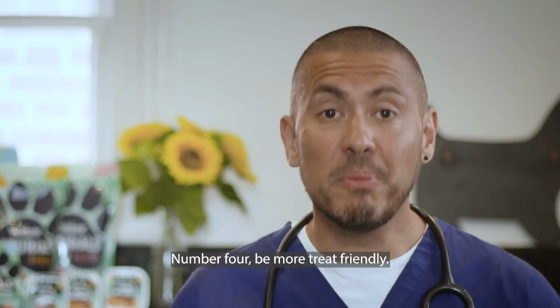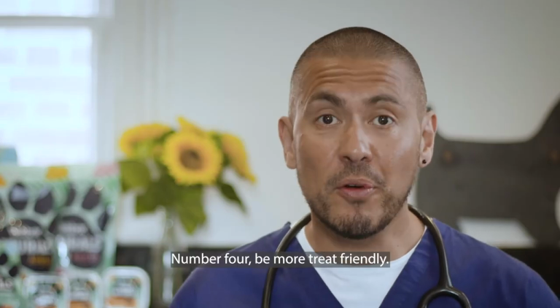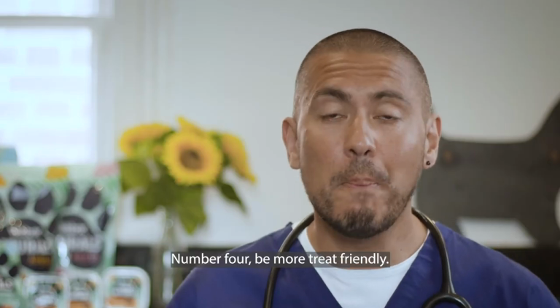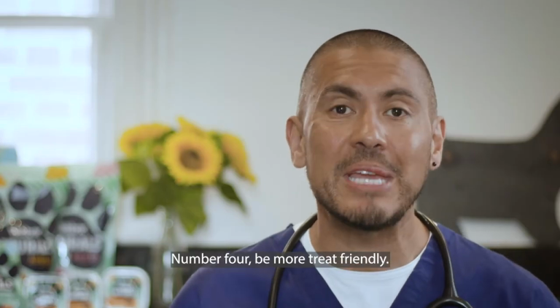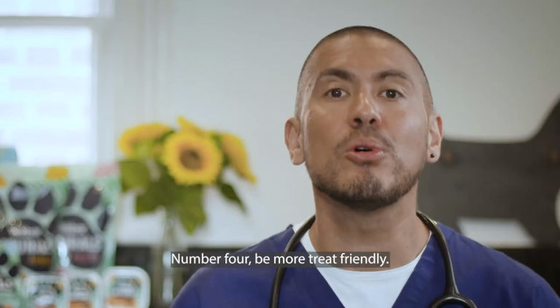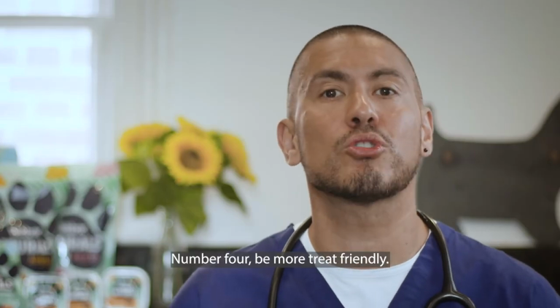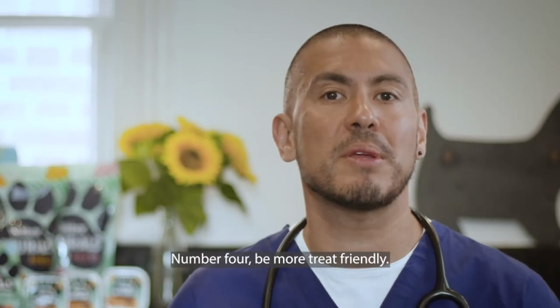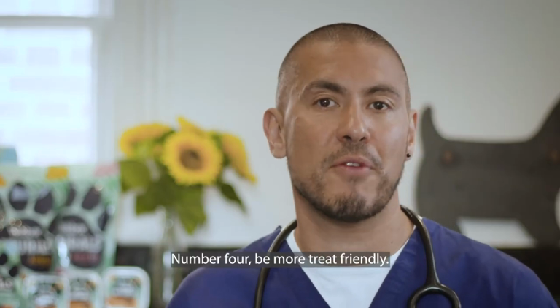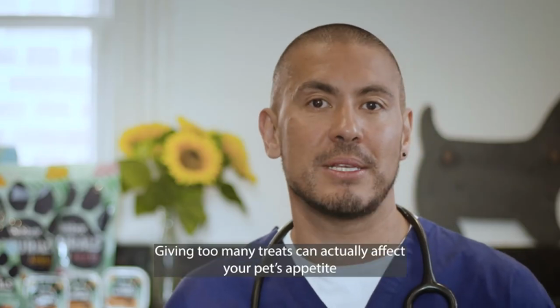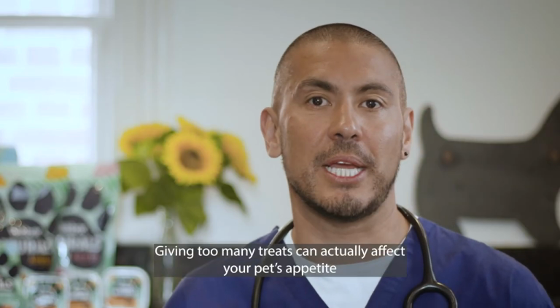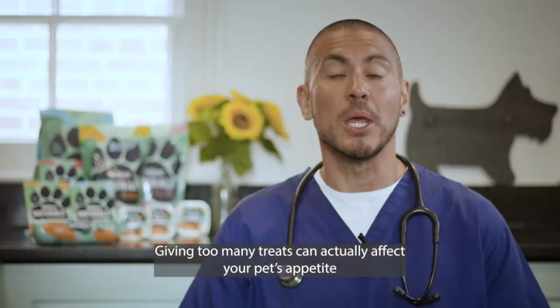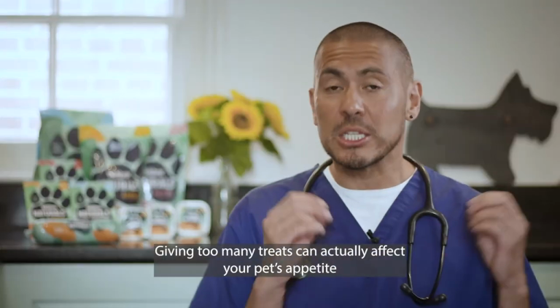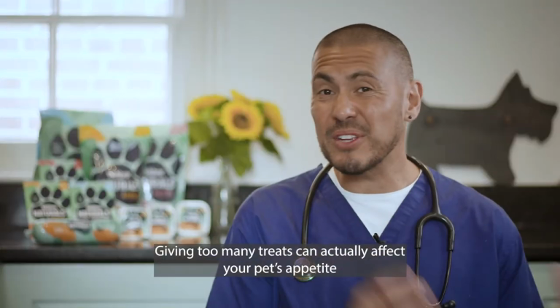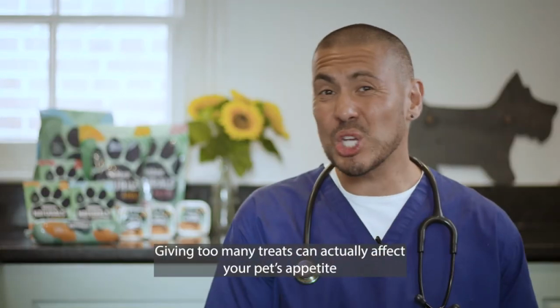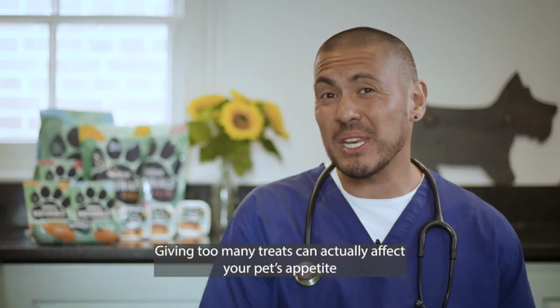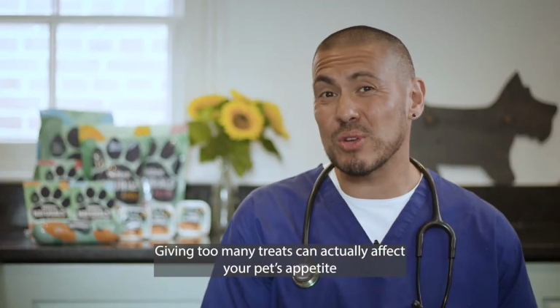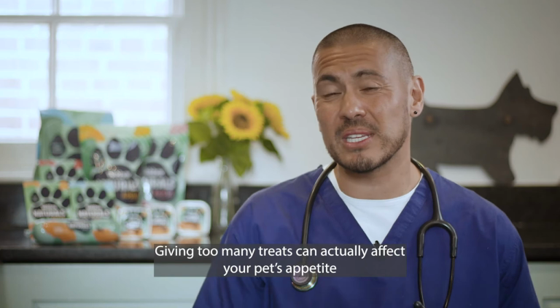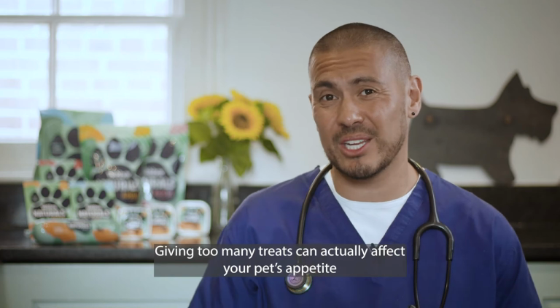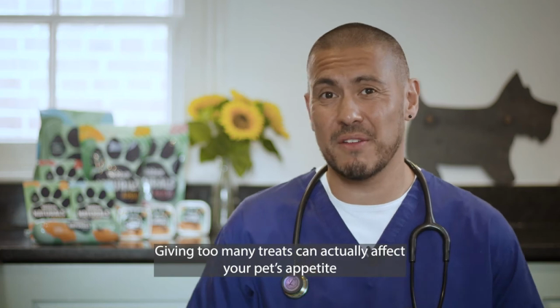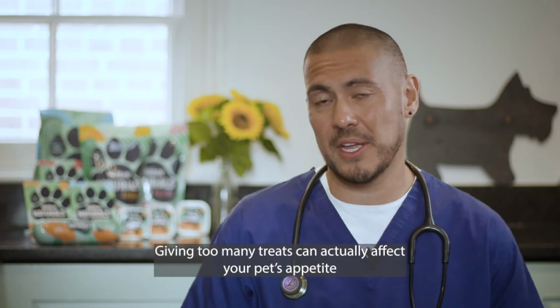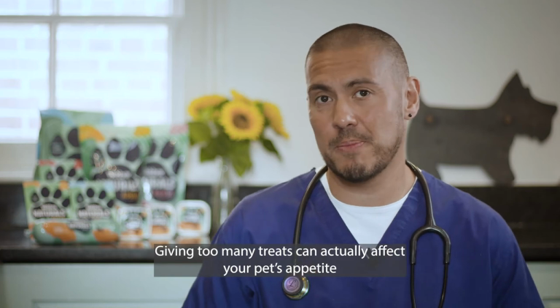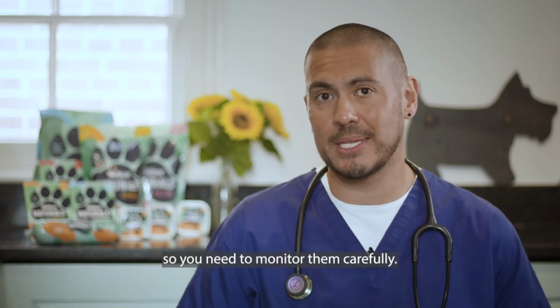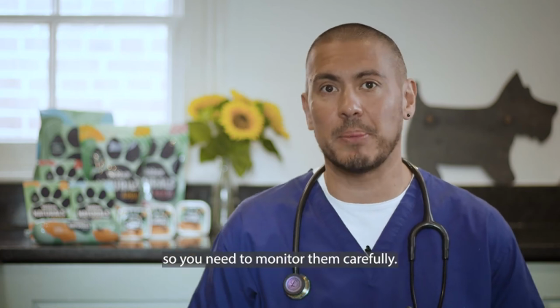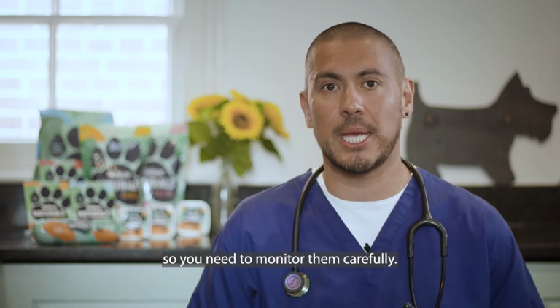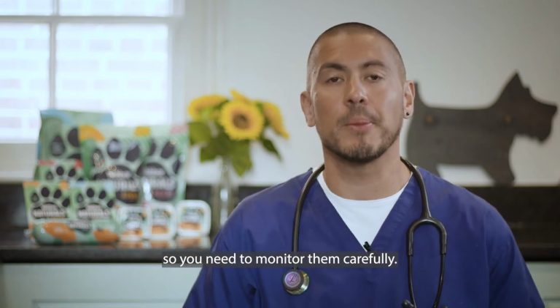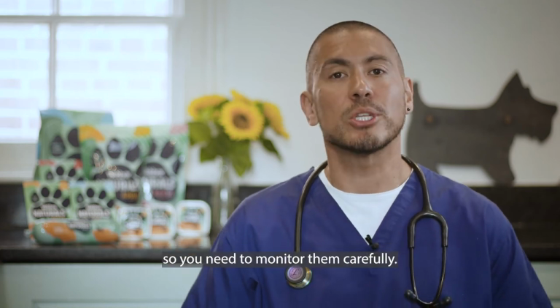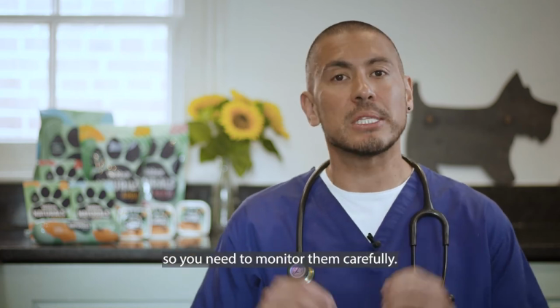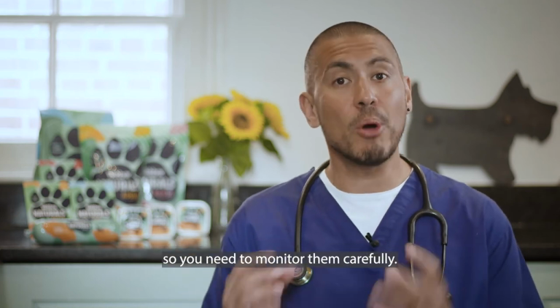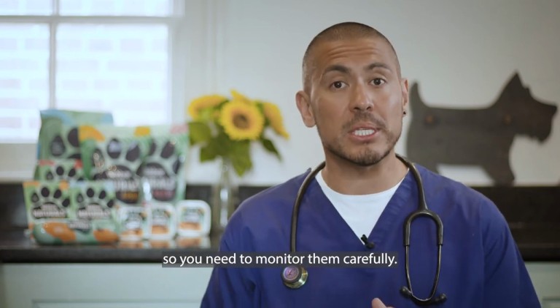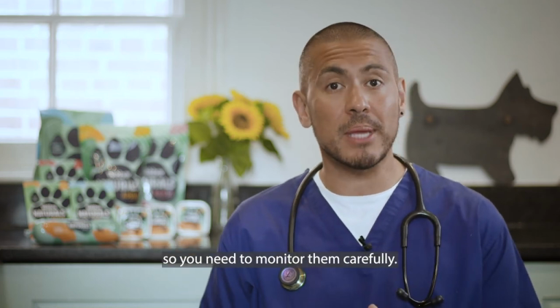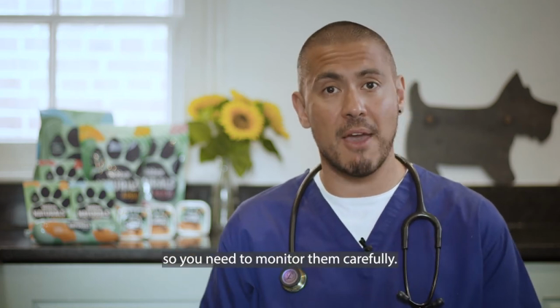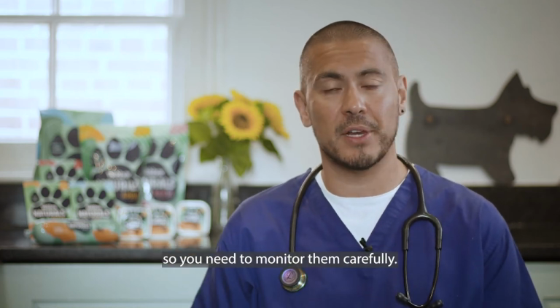Number four, be more treat friendly. Giving too many treats can actually affect your pet's appetite, so you need to monitor them carefully.